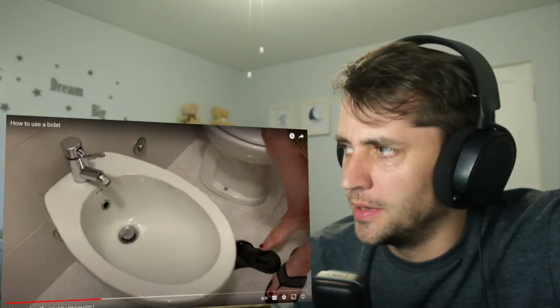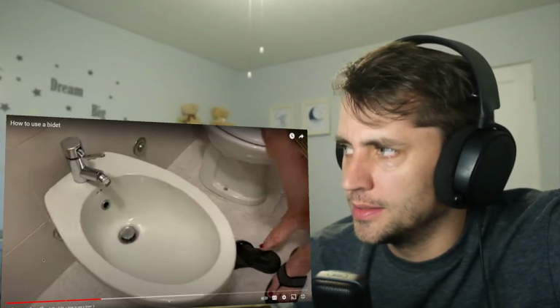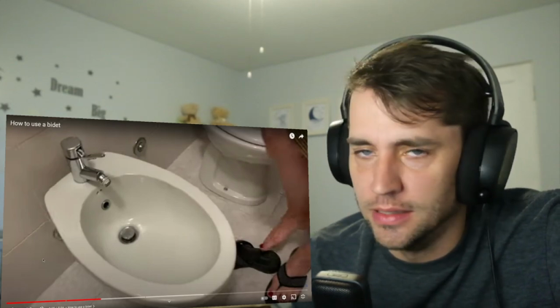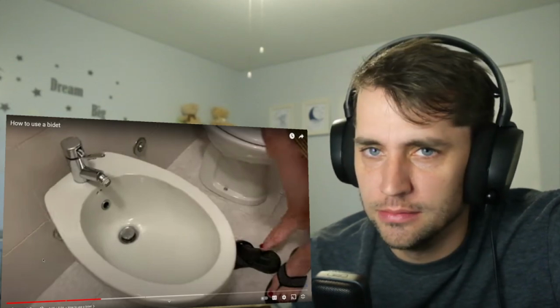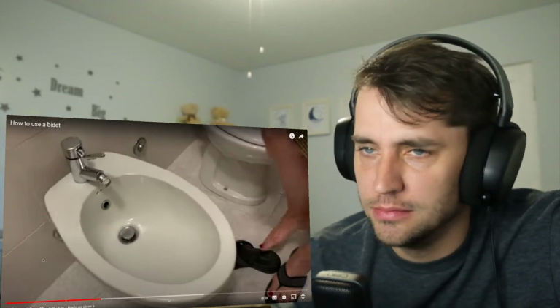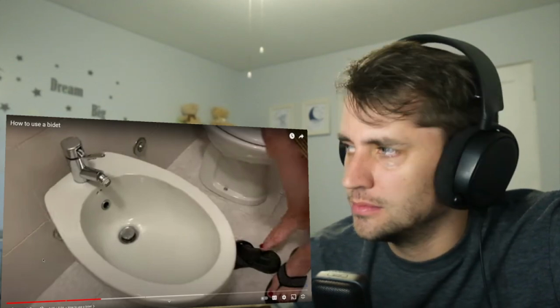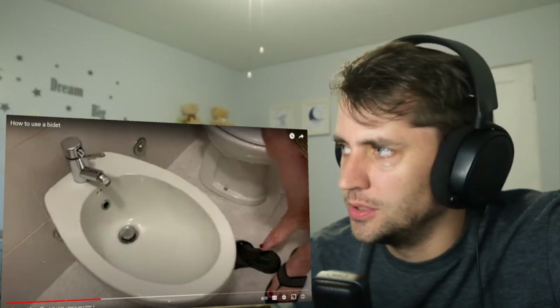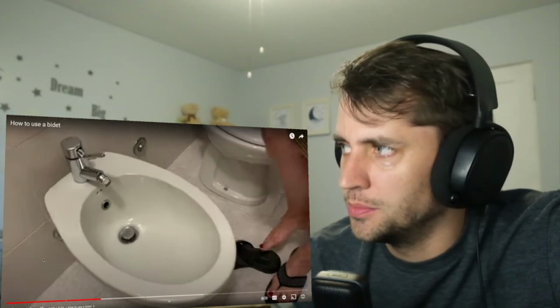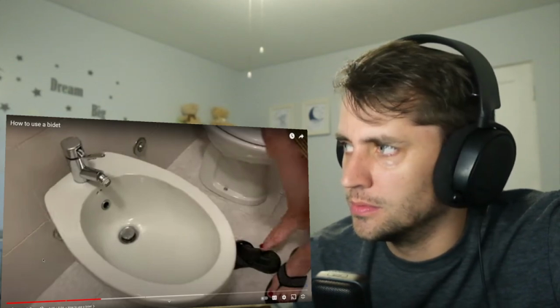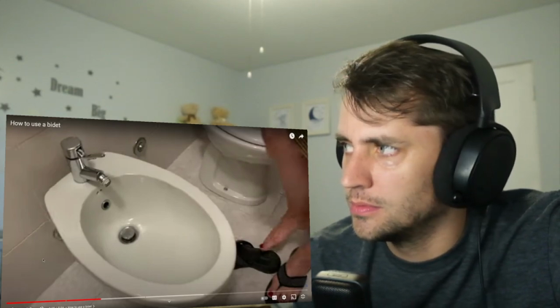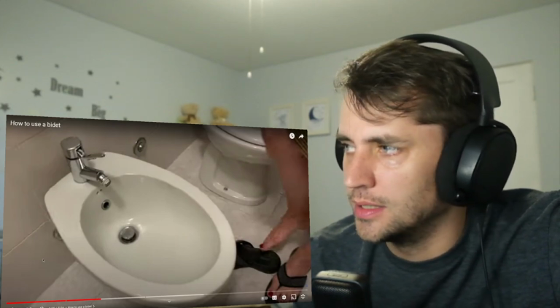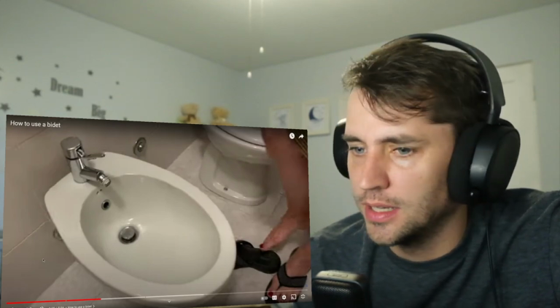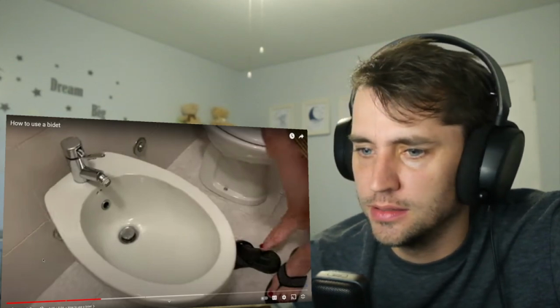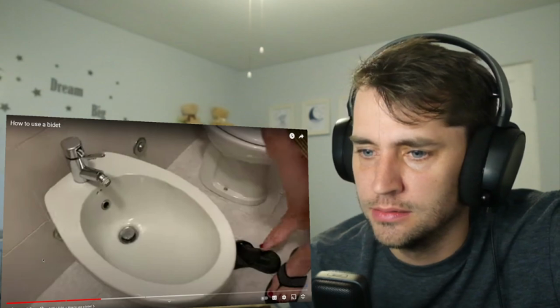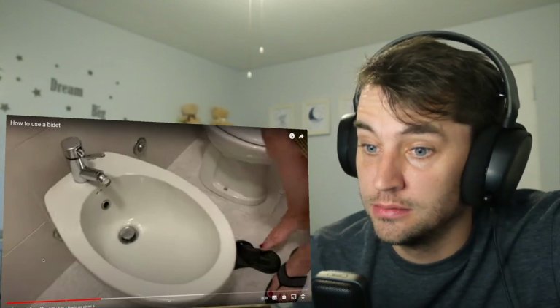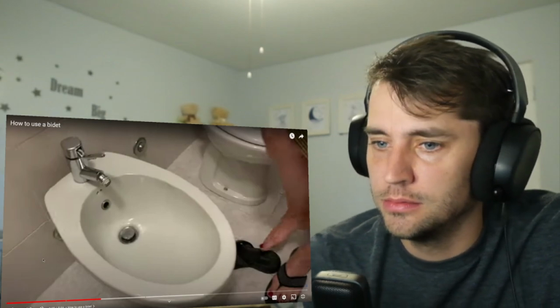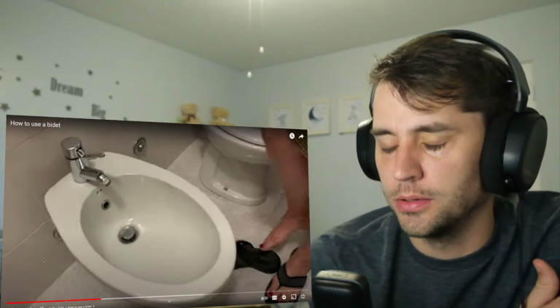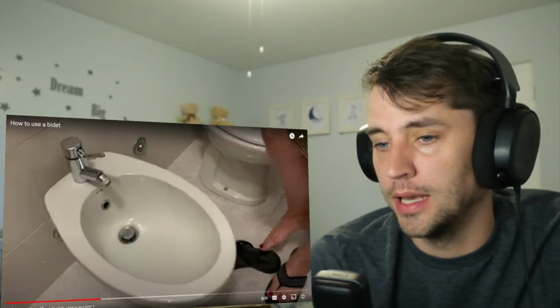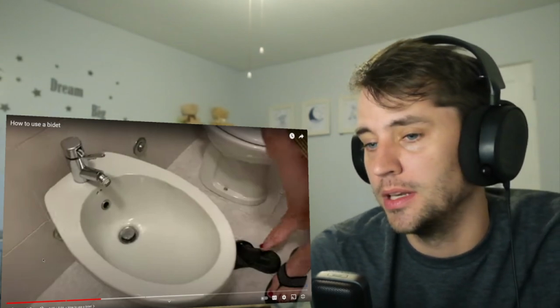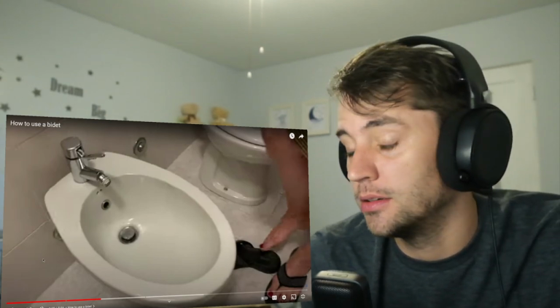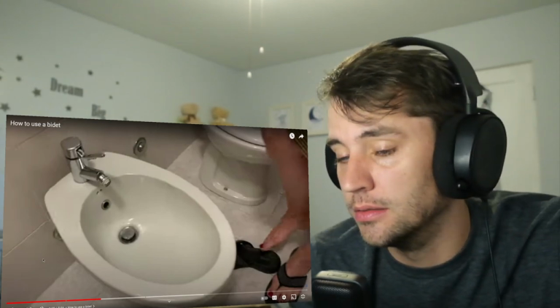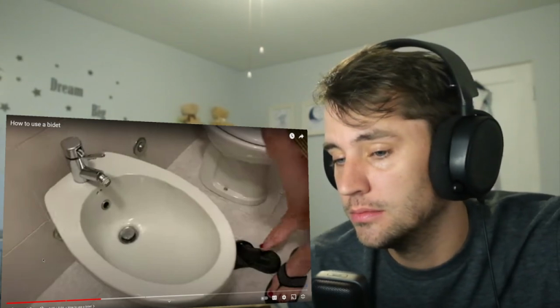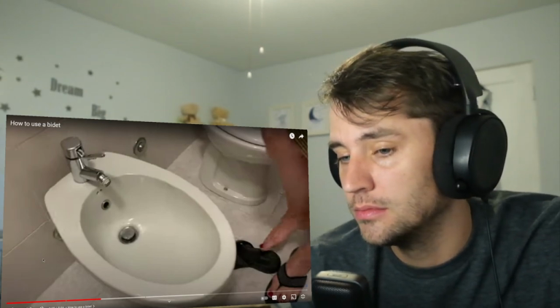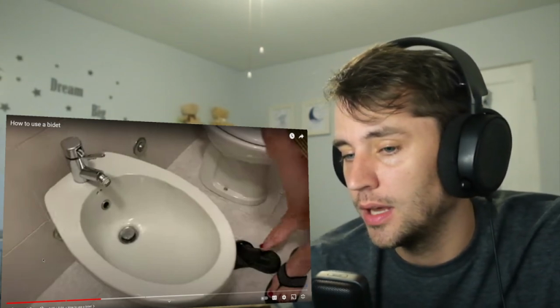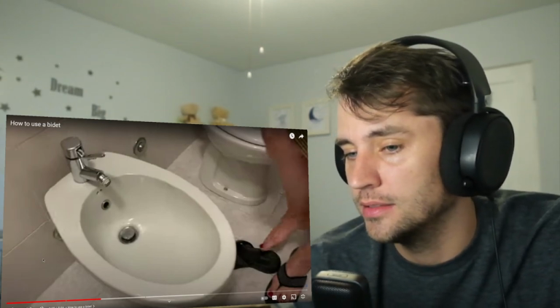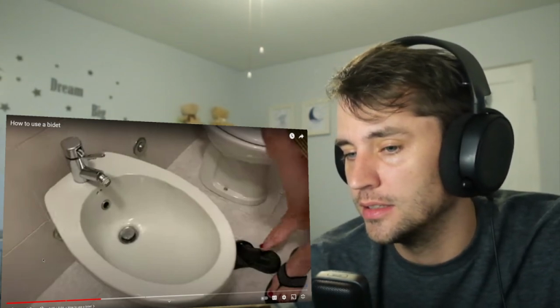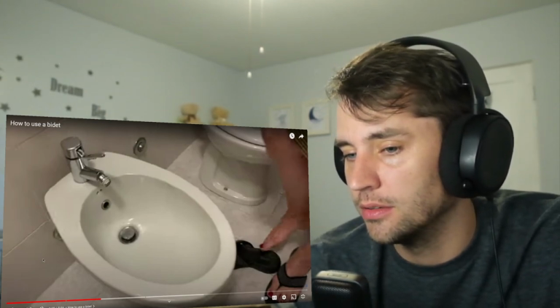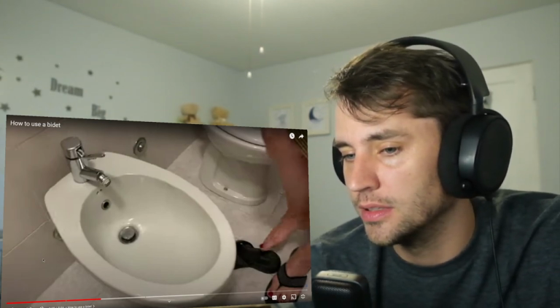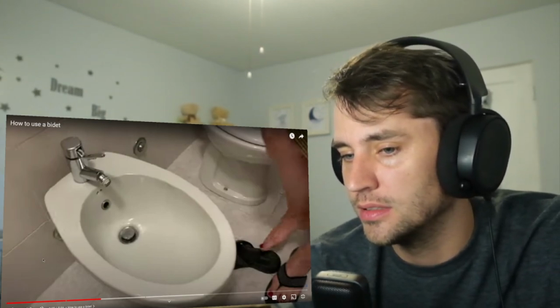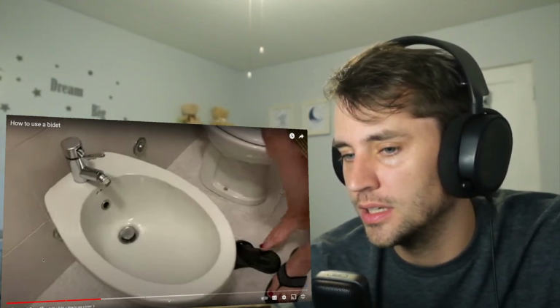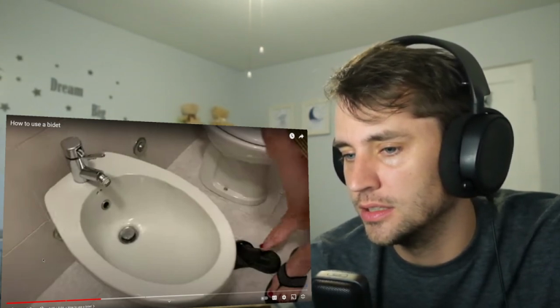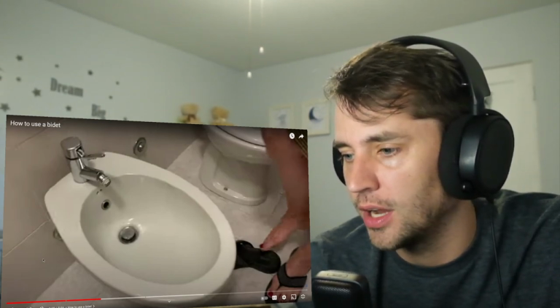I mean, I don't know. I guess it's no different than sticking it in the shower.